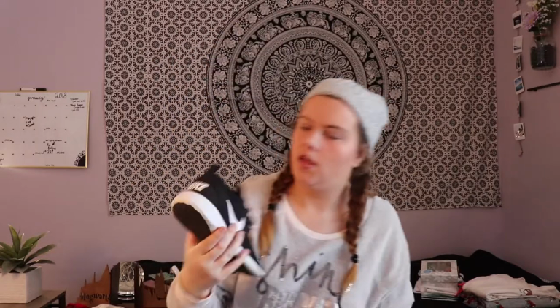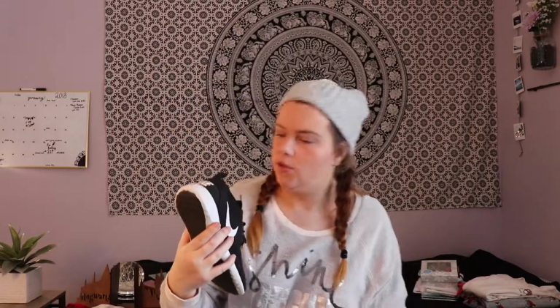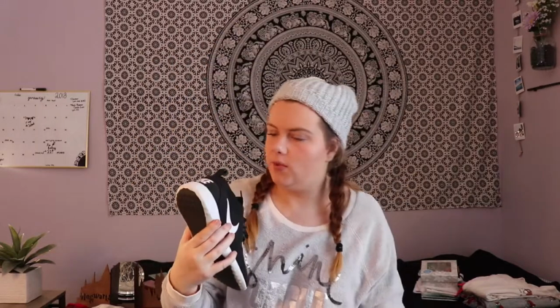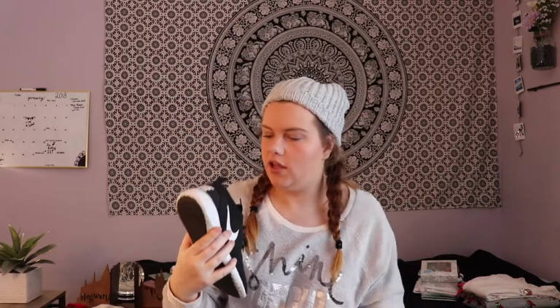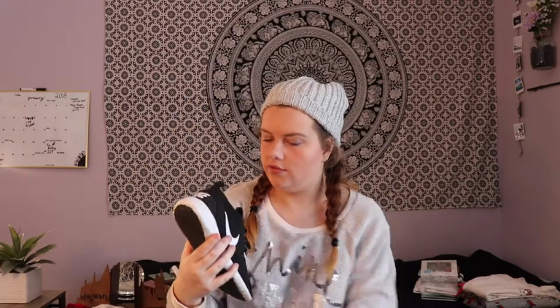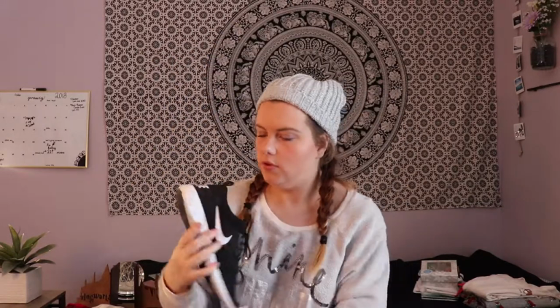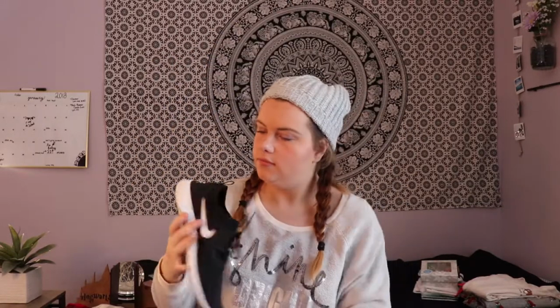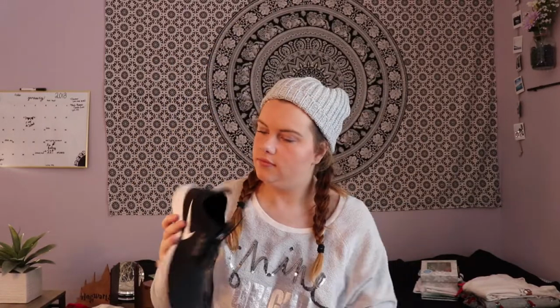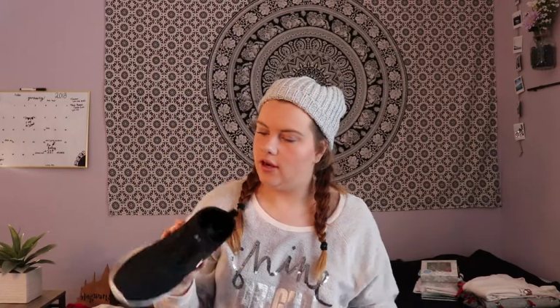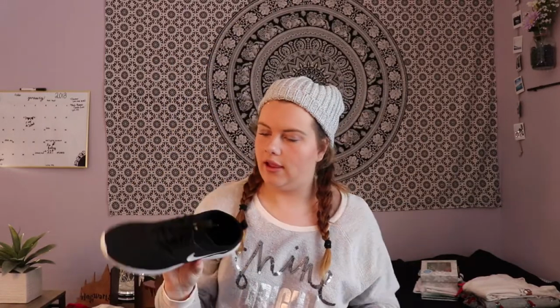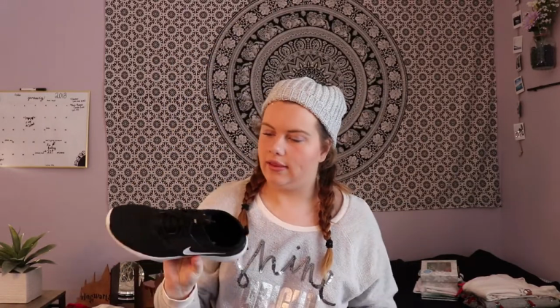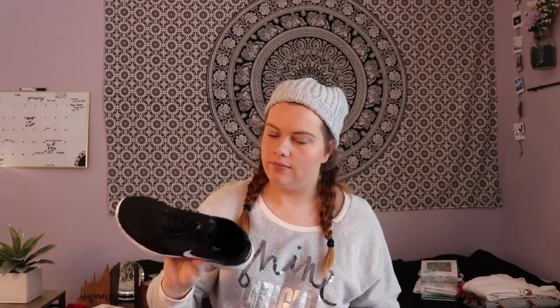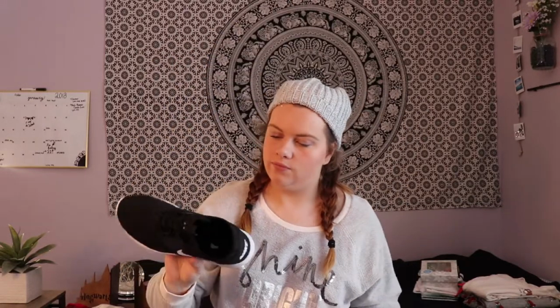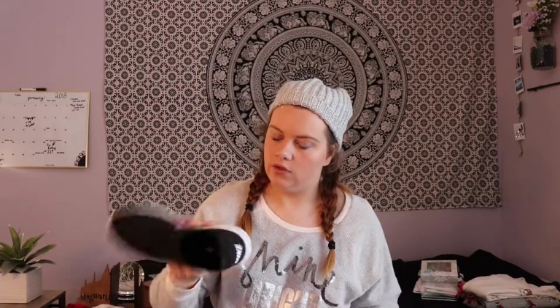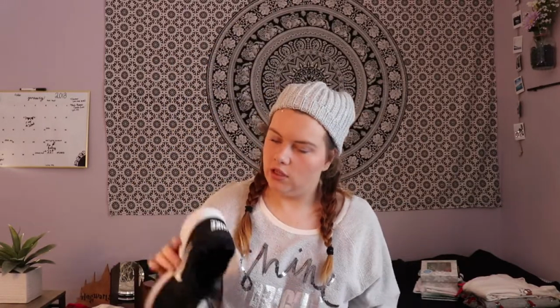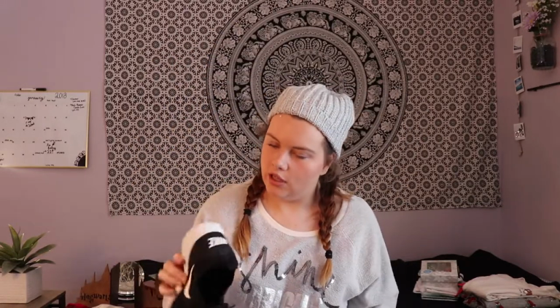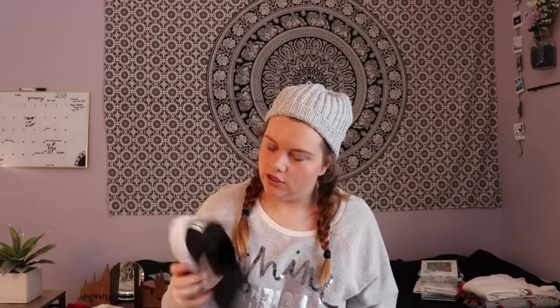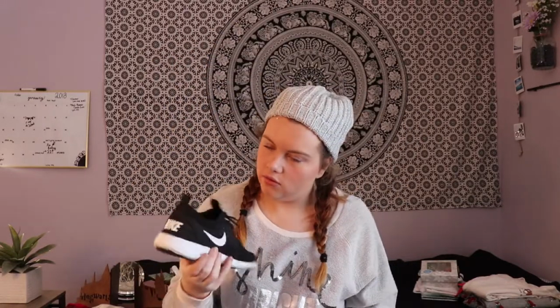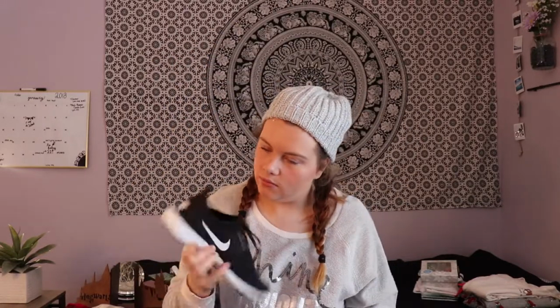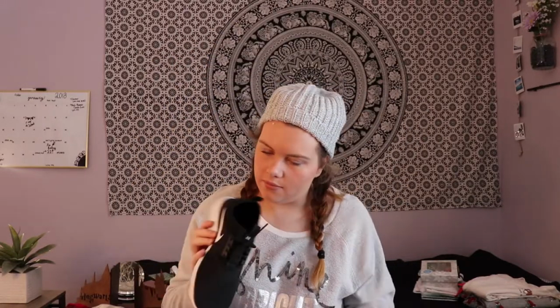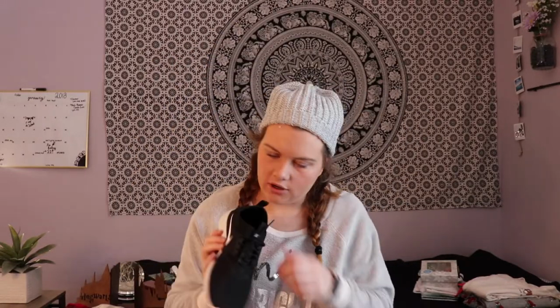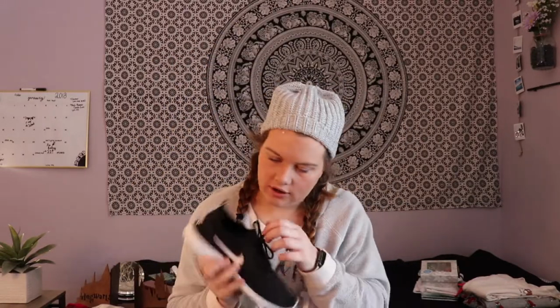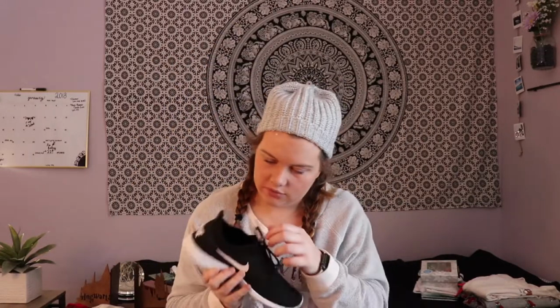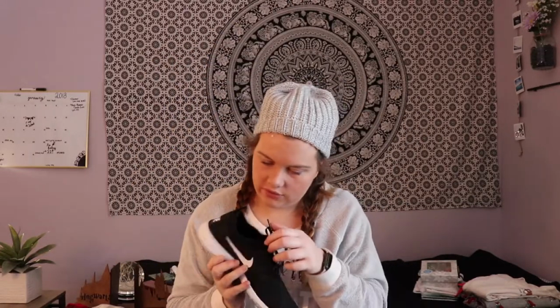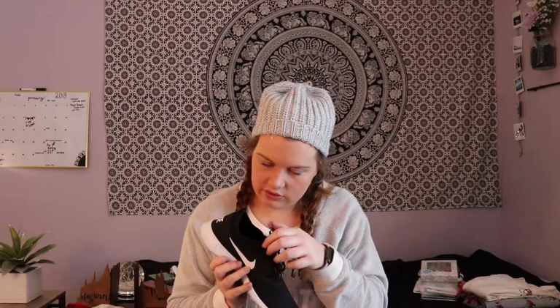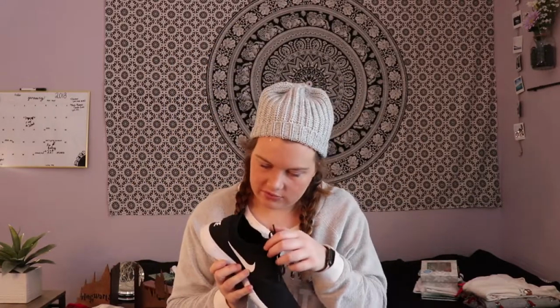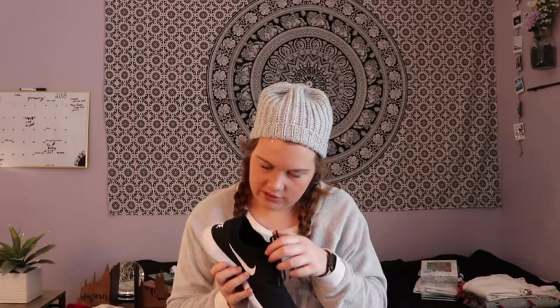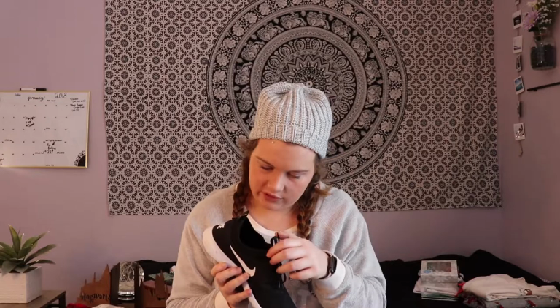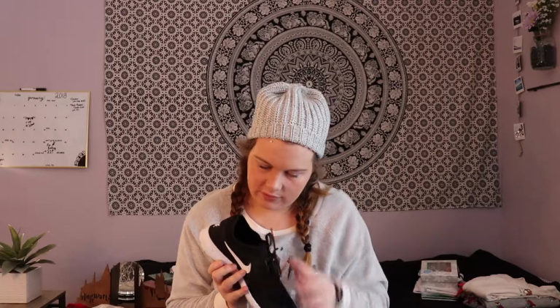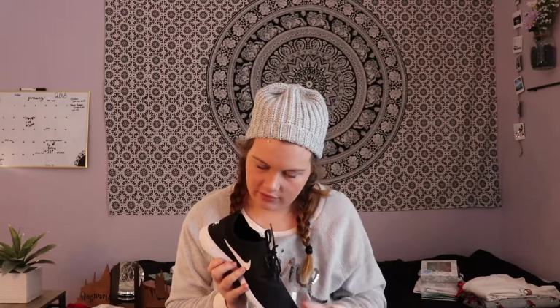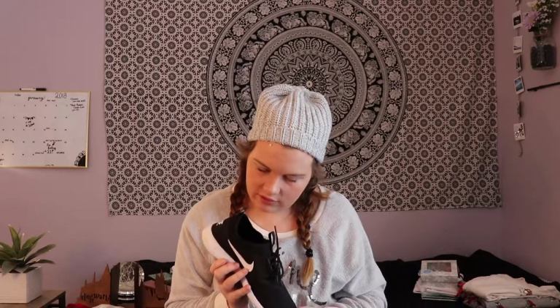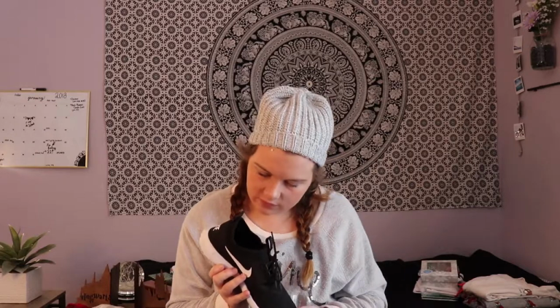They're really comfortable and I like them. I was very specific about what I wanted.